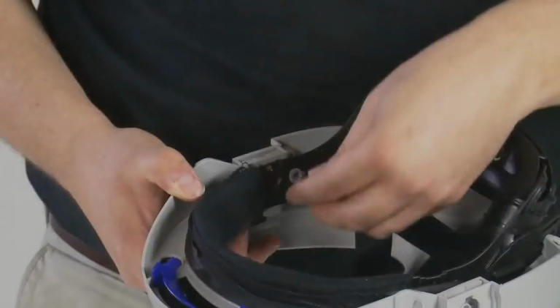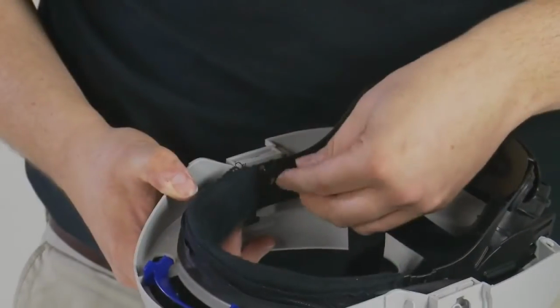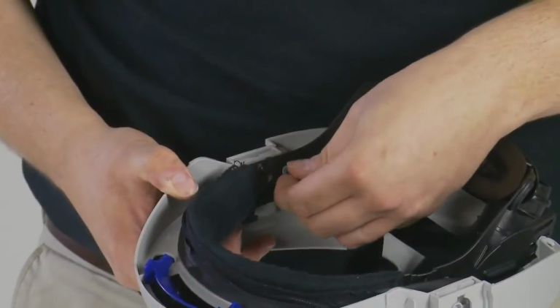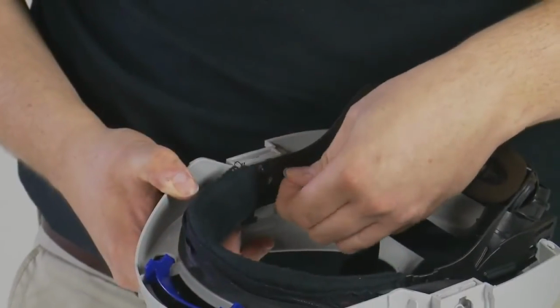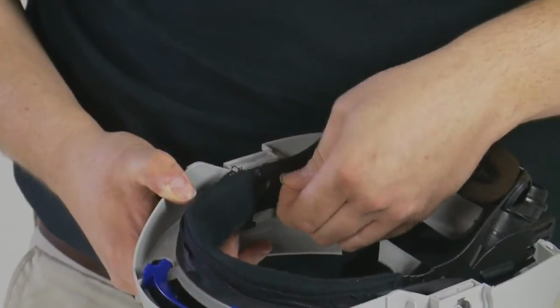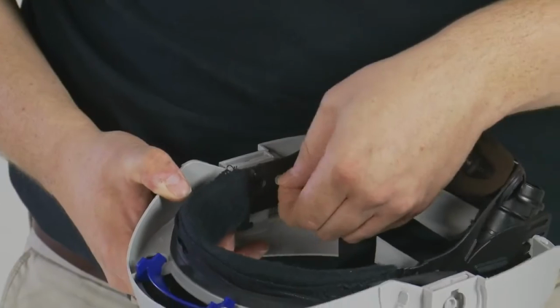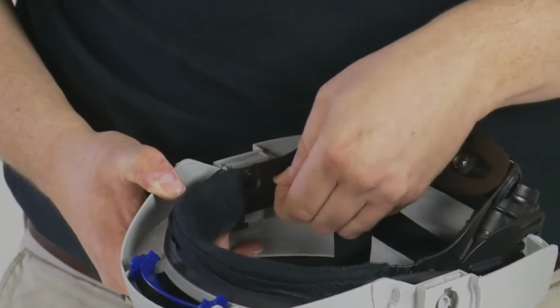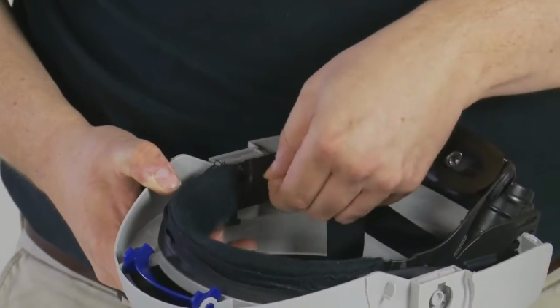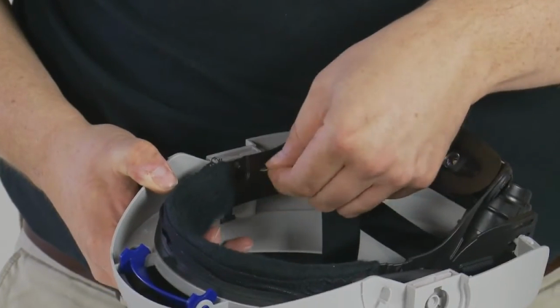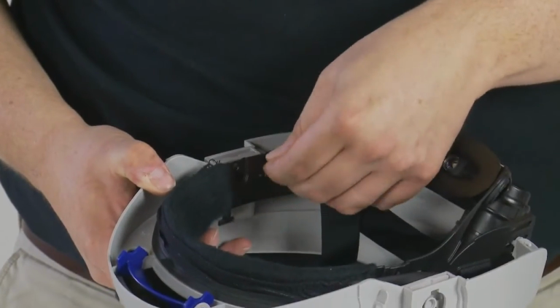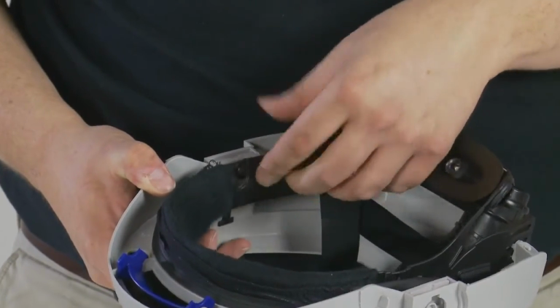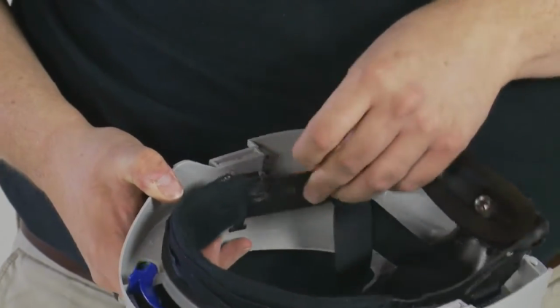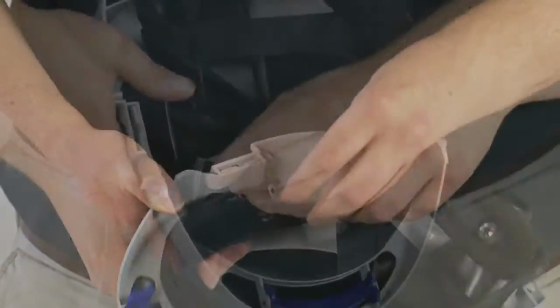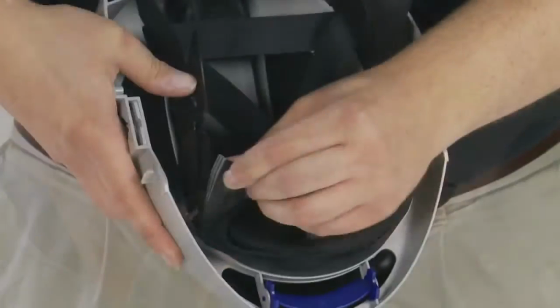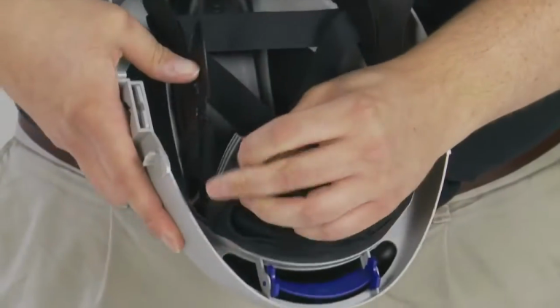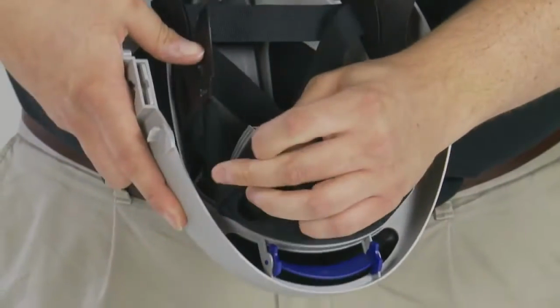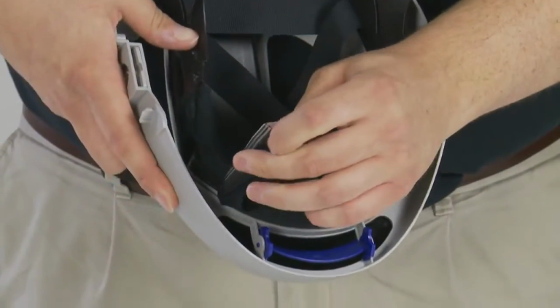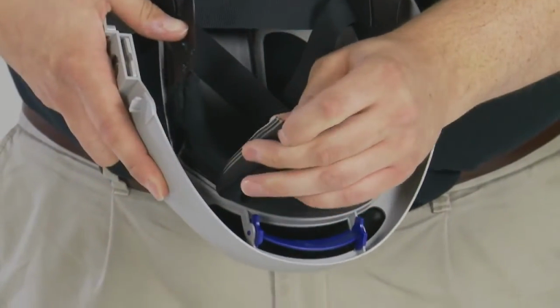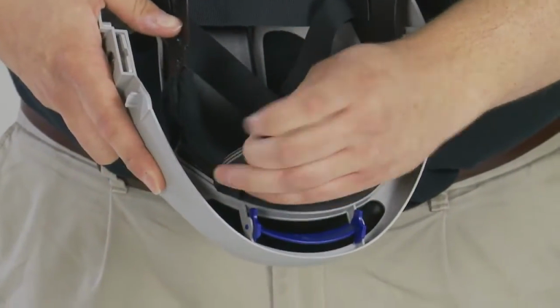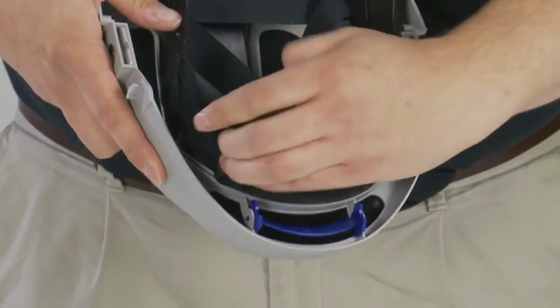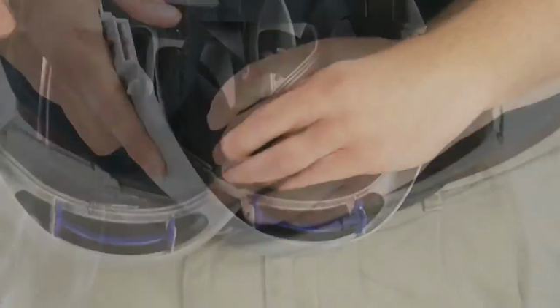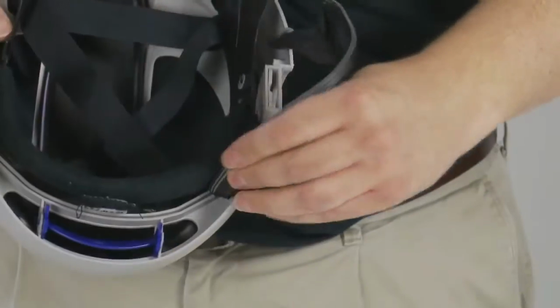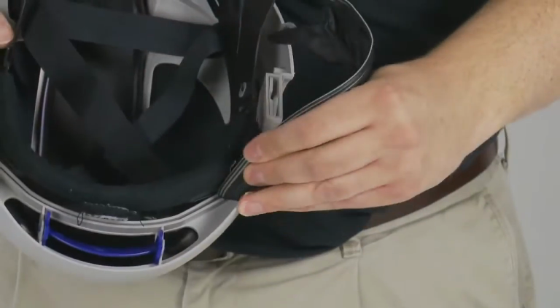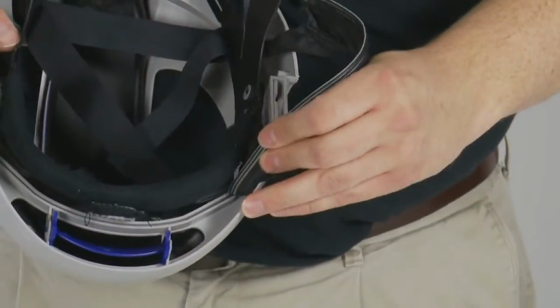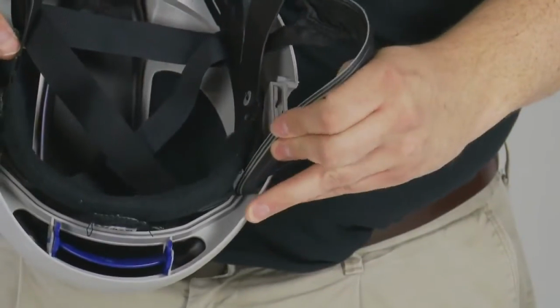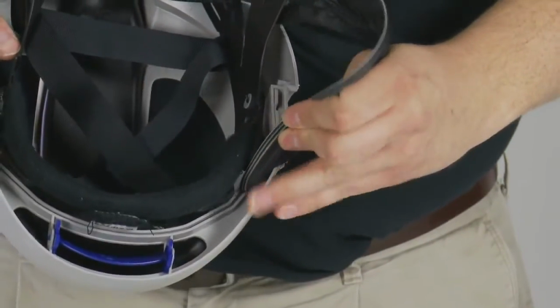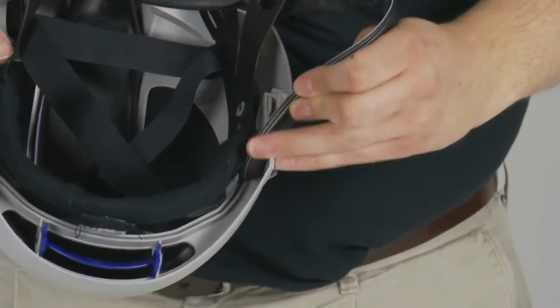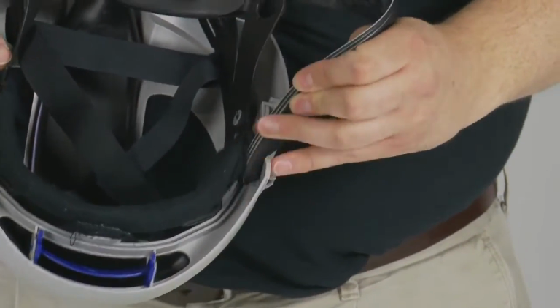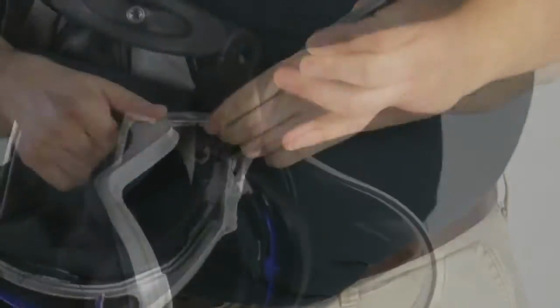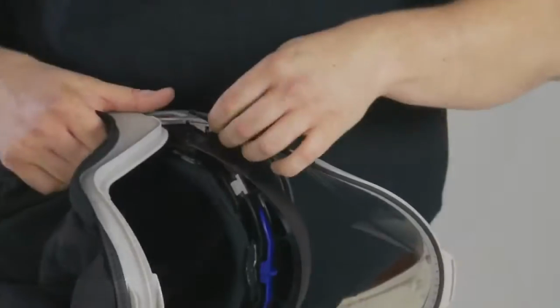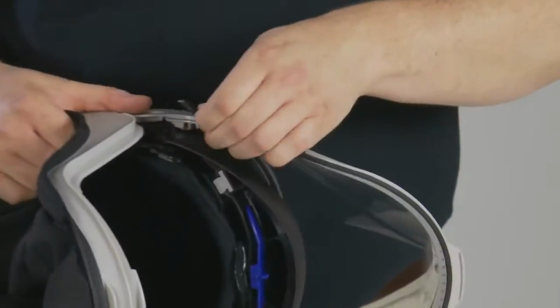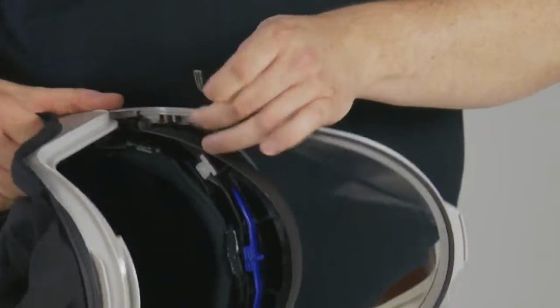Other parts that can be removed and replaced using the same simple attachment method include the brow seal and the jaw seal.